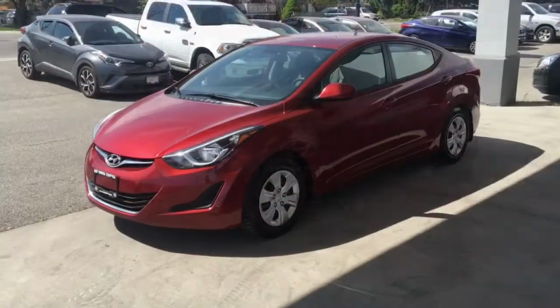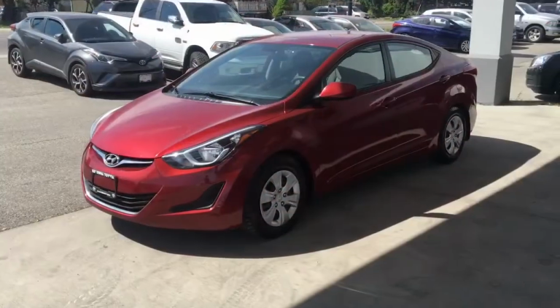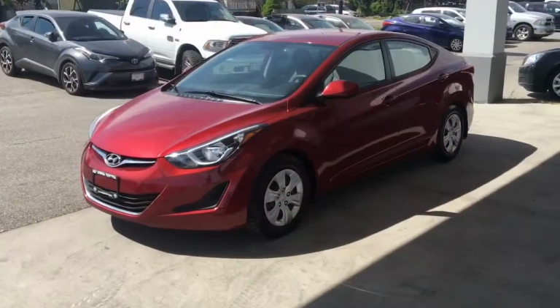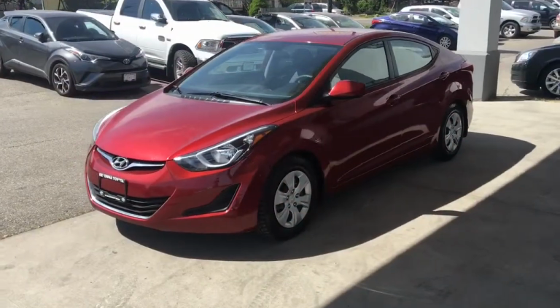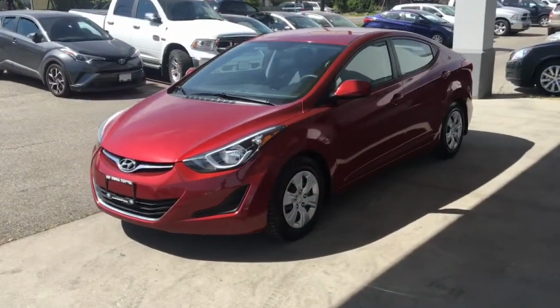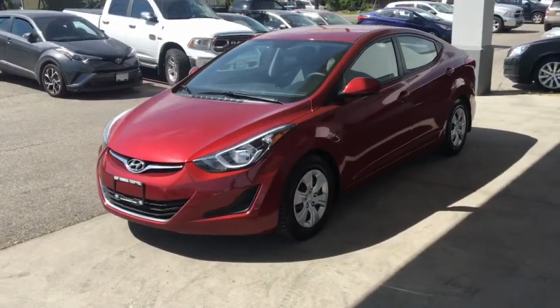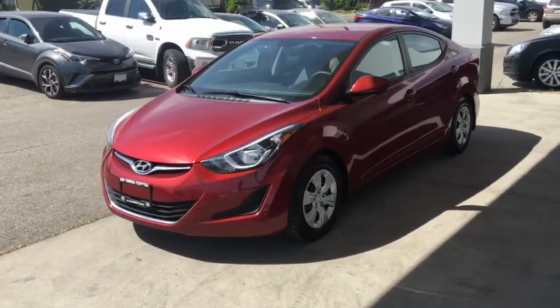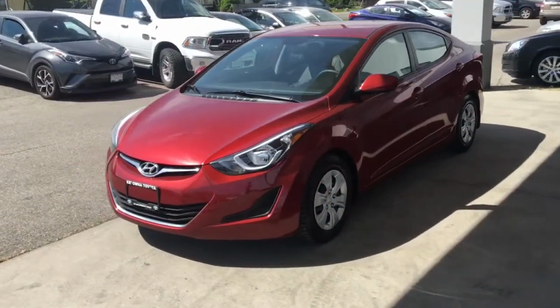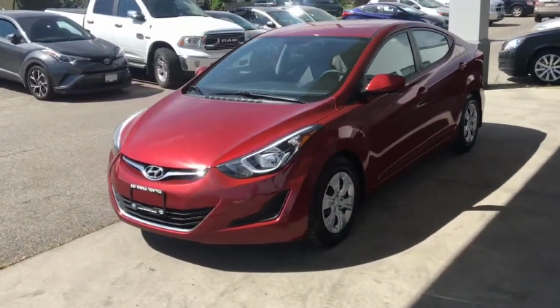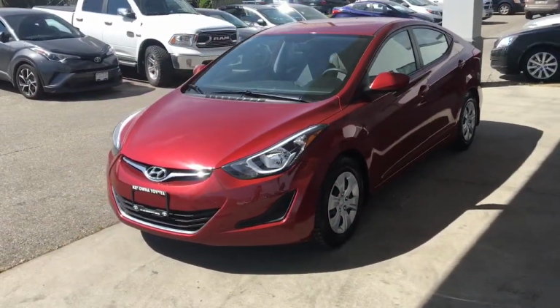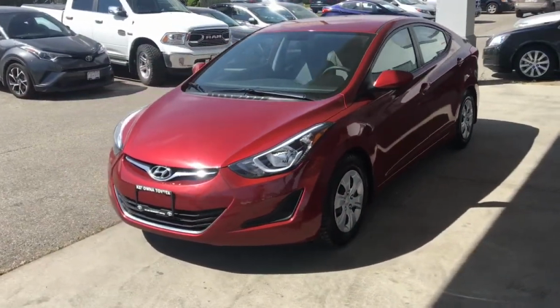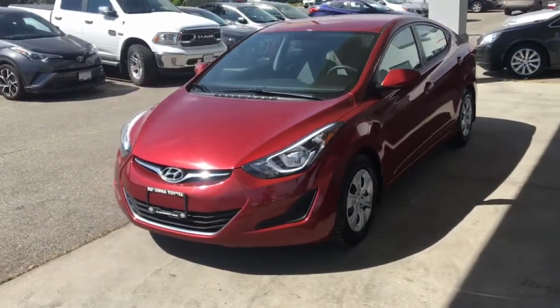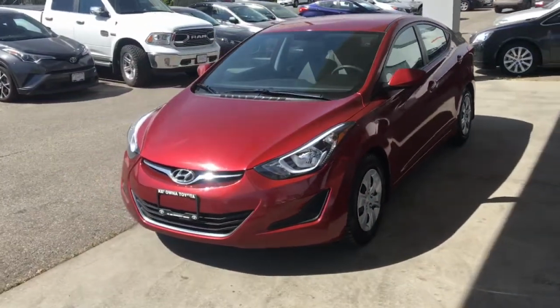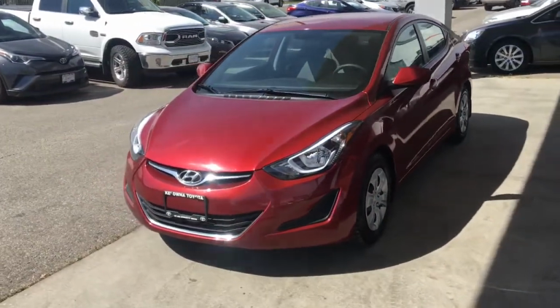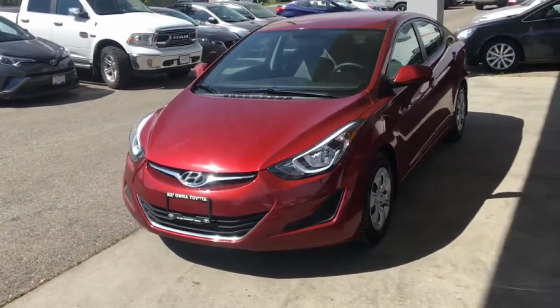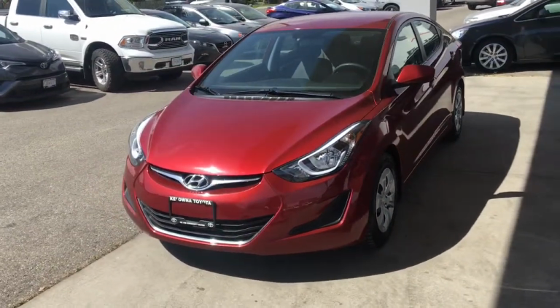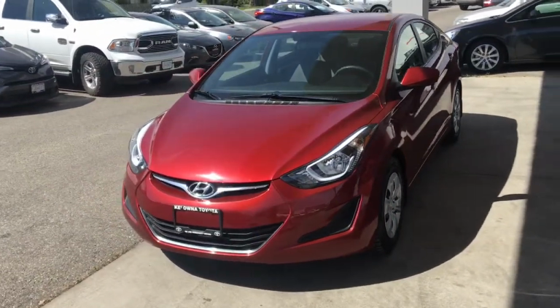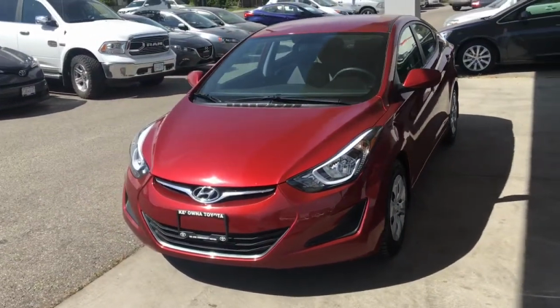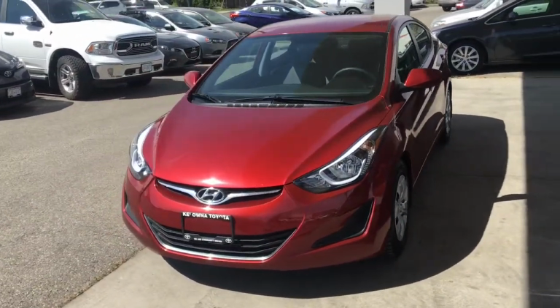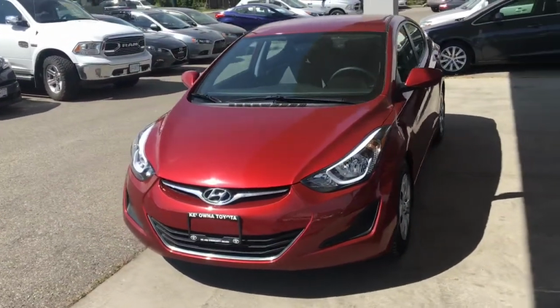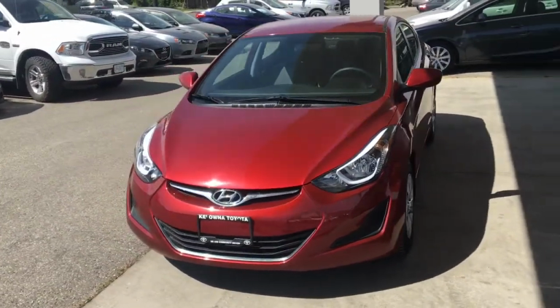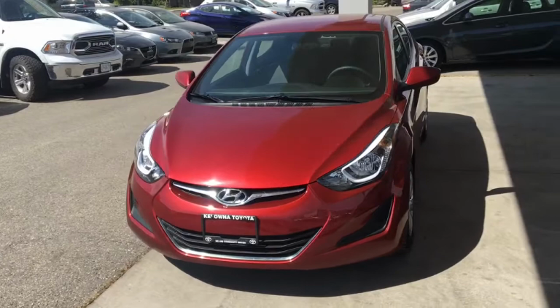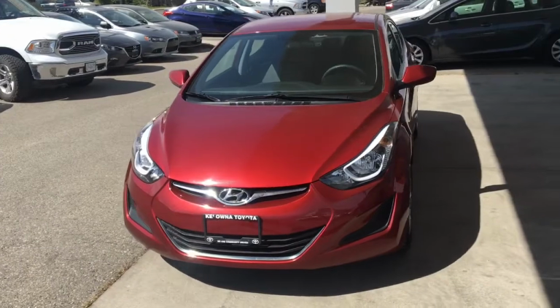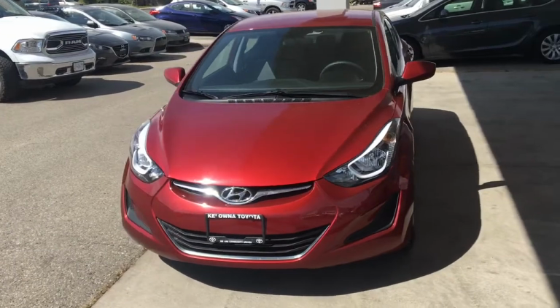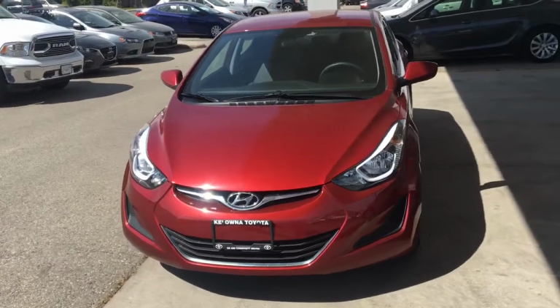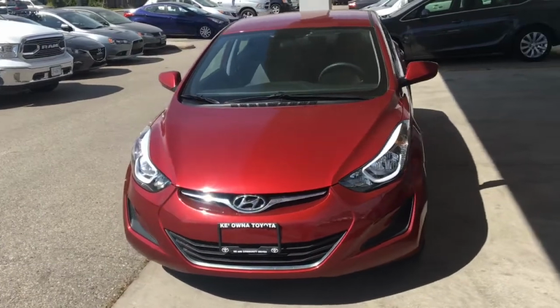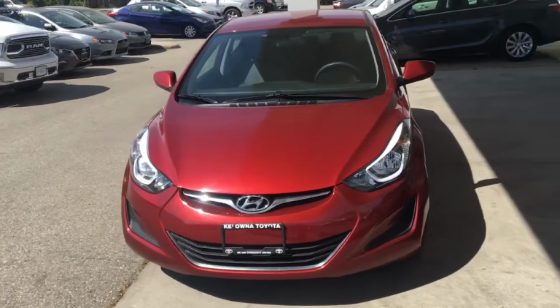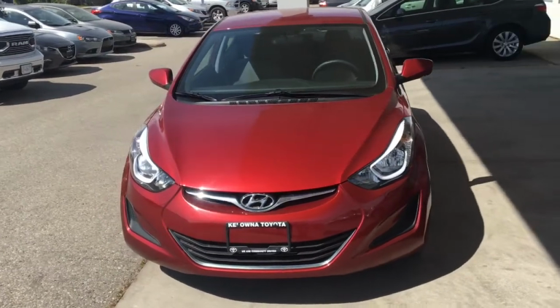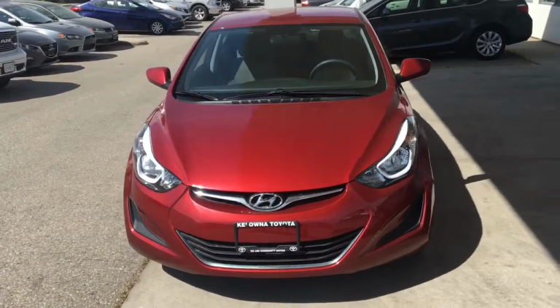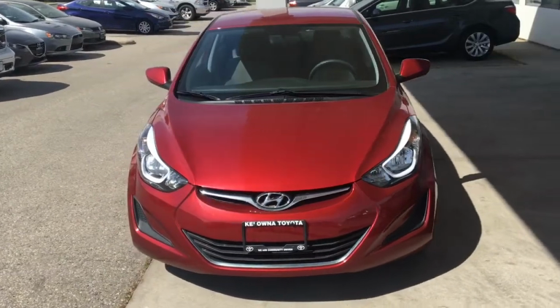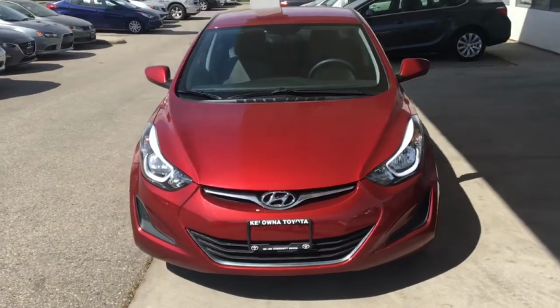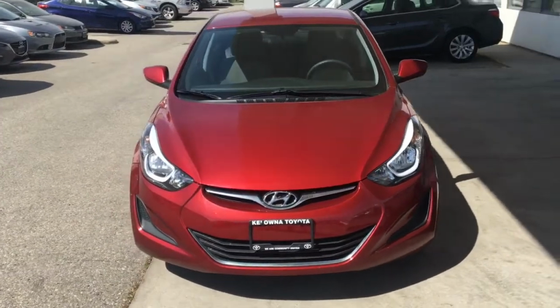From the driver's side, this sporty Elantra is equipped with projector beam headlights, a blacked-out grille, and tasteful chrome accents.